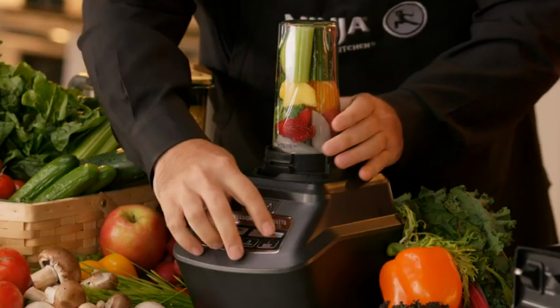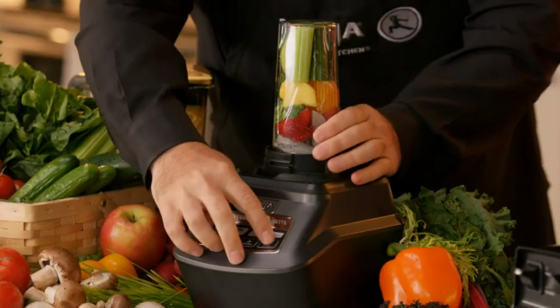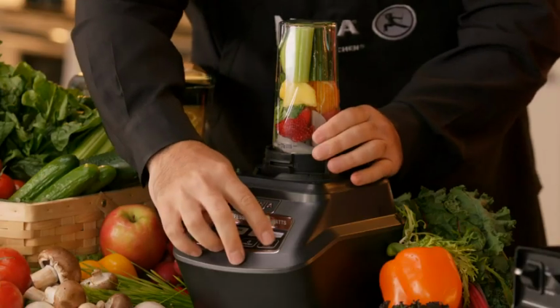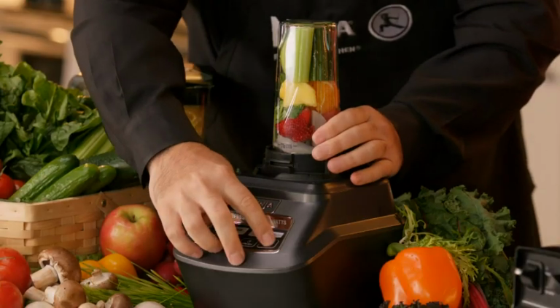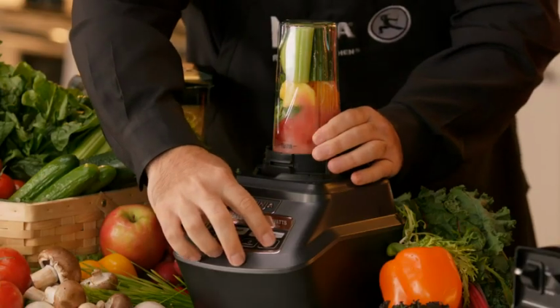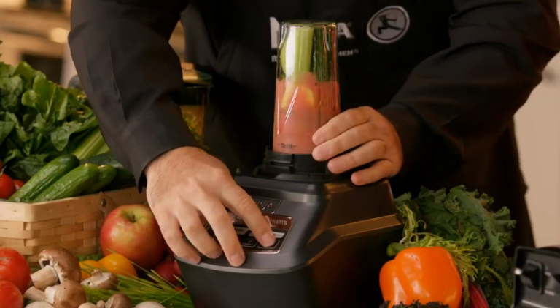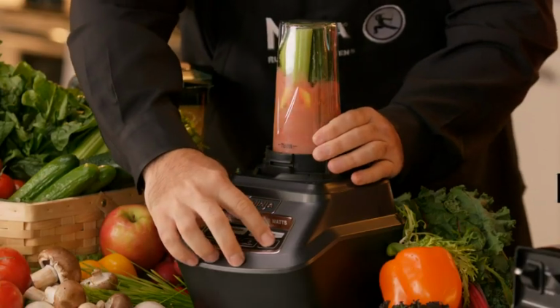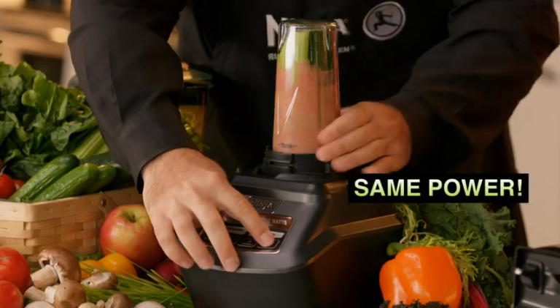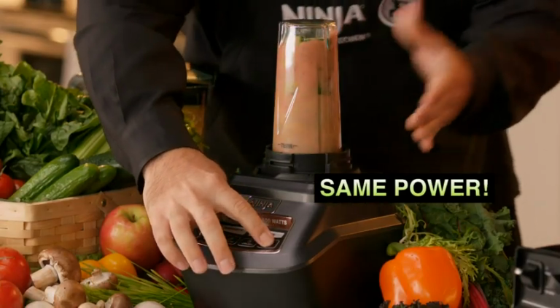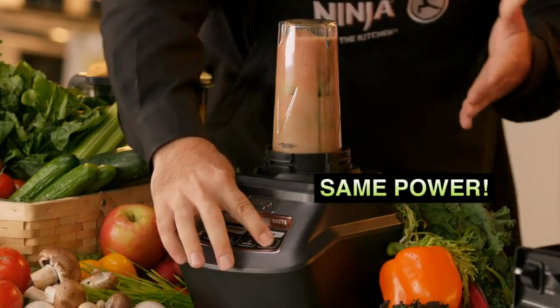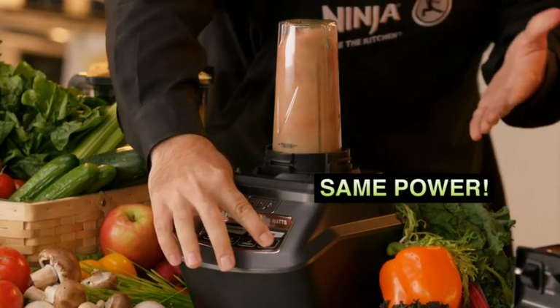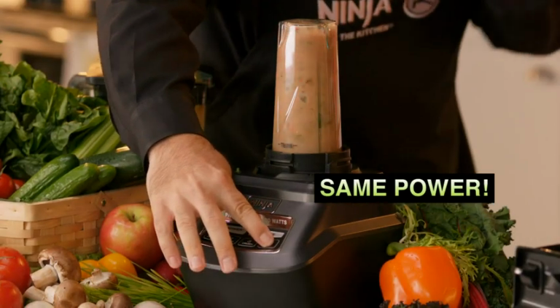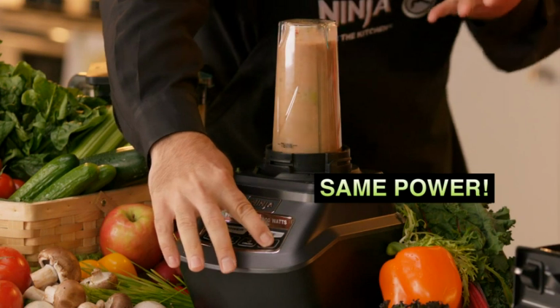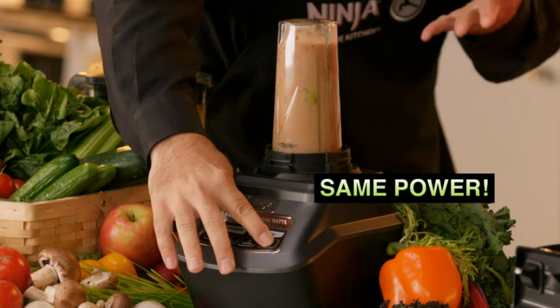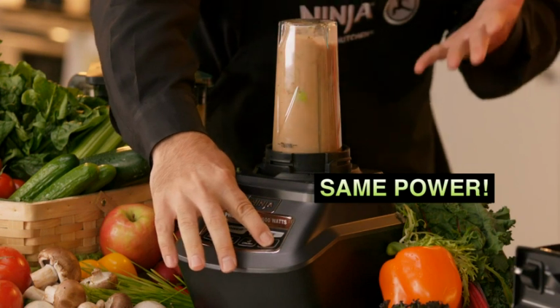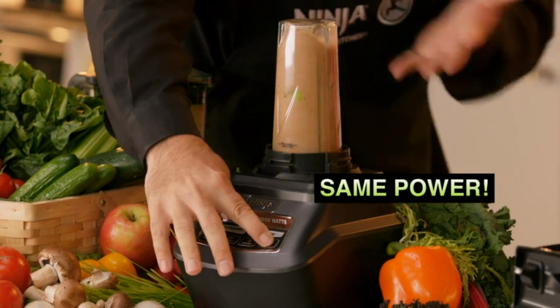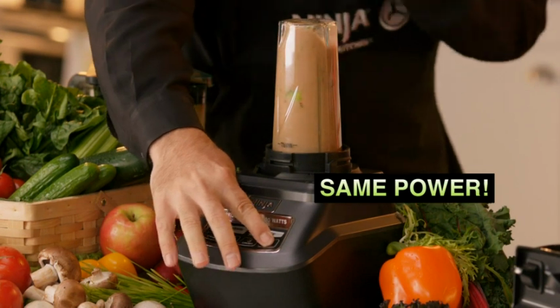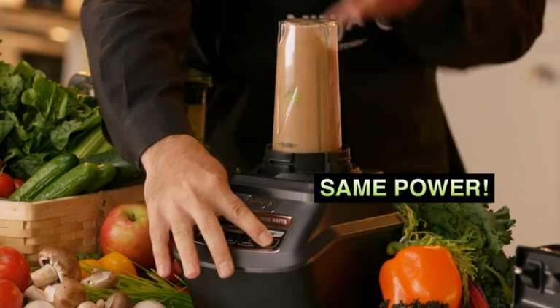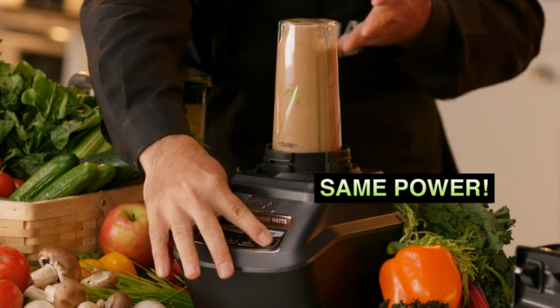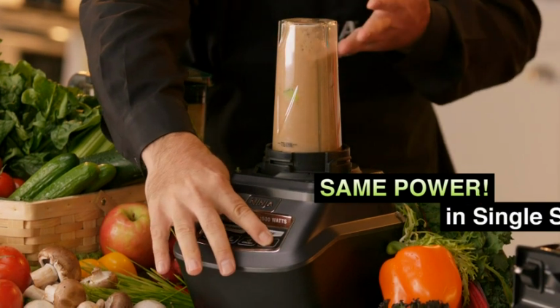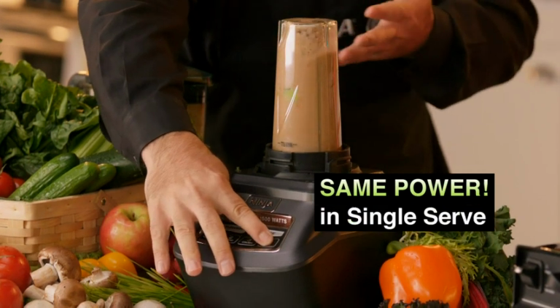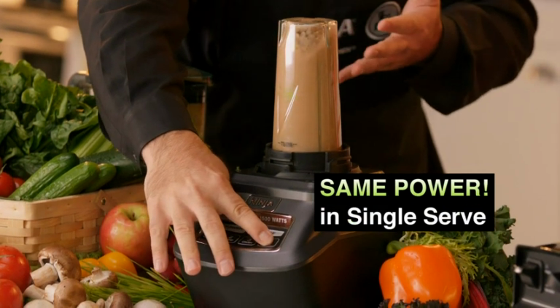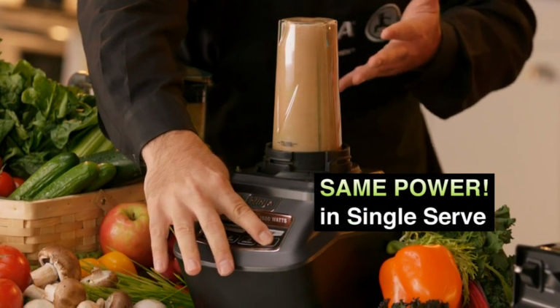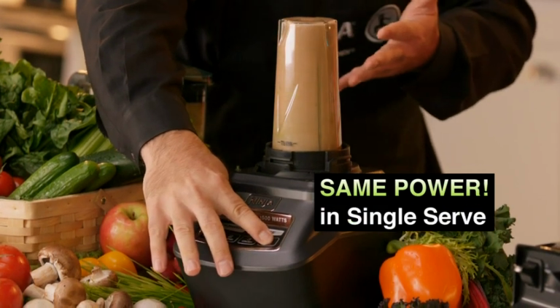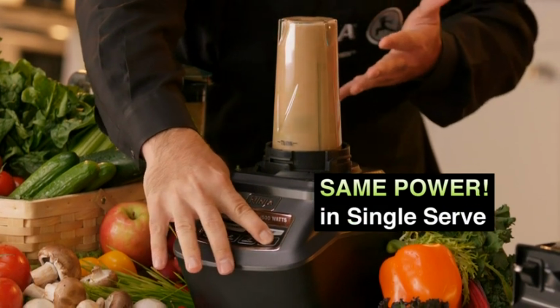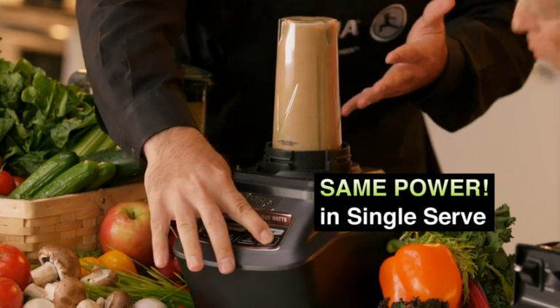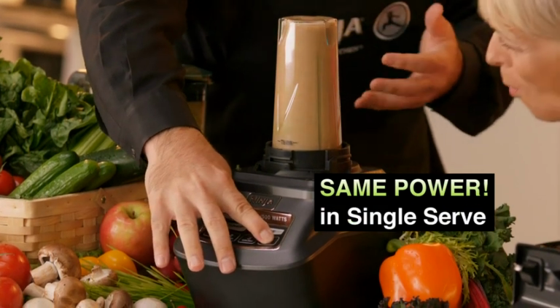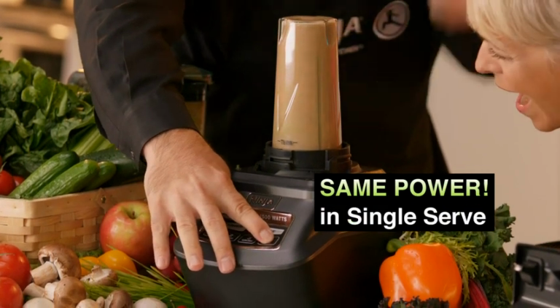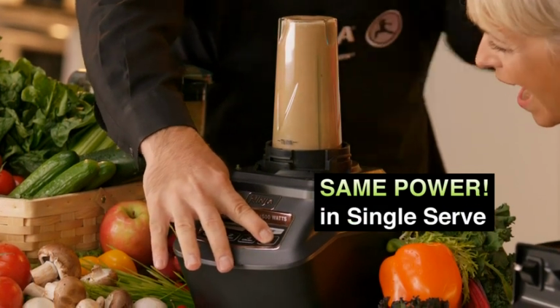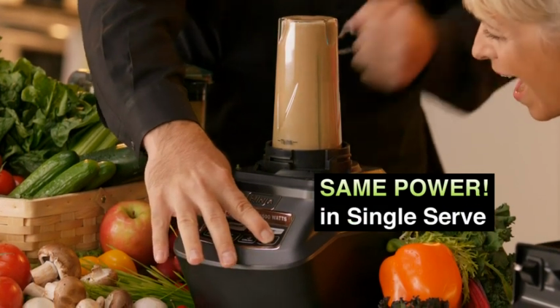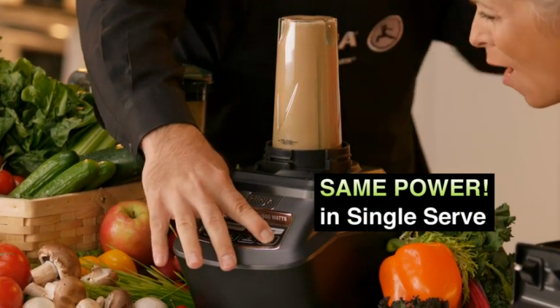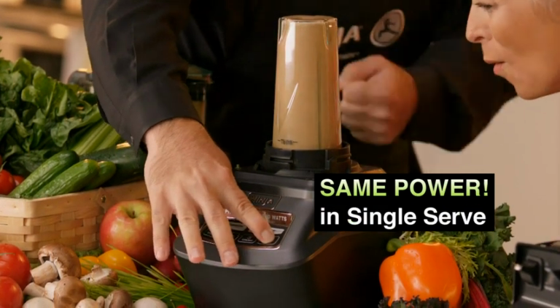Plus, you'll get all that same professional power and performance in a 16-ounce single-serve cup.